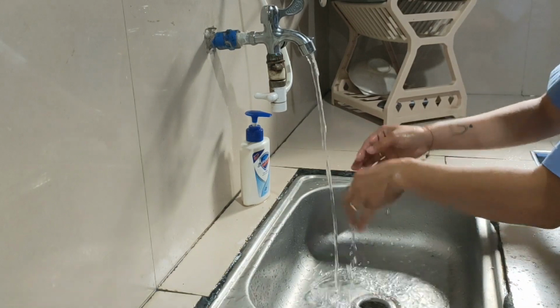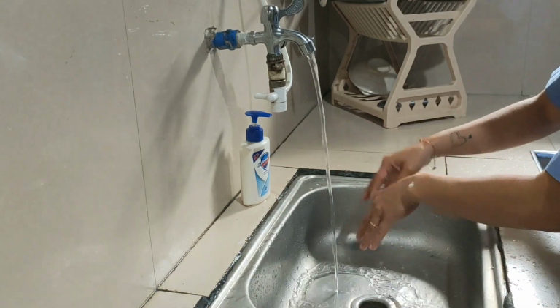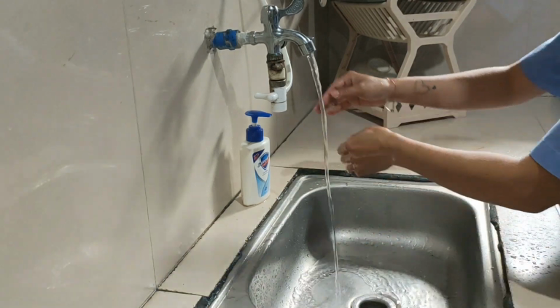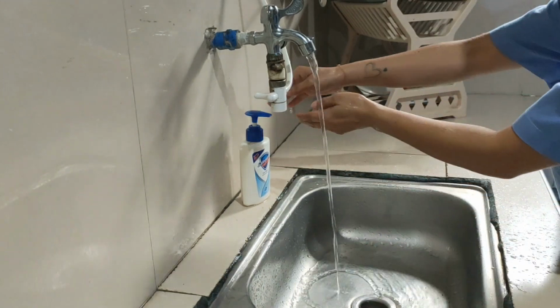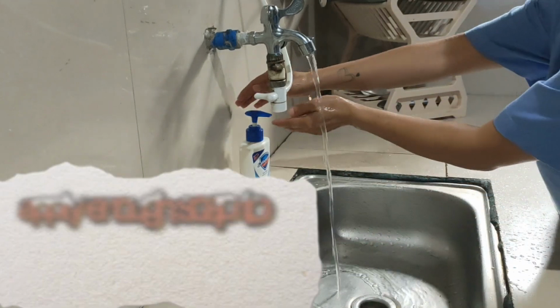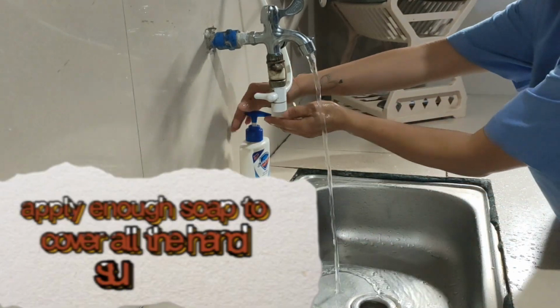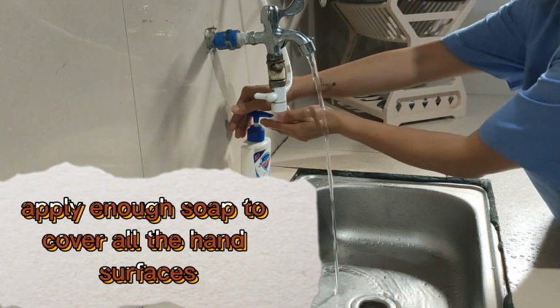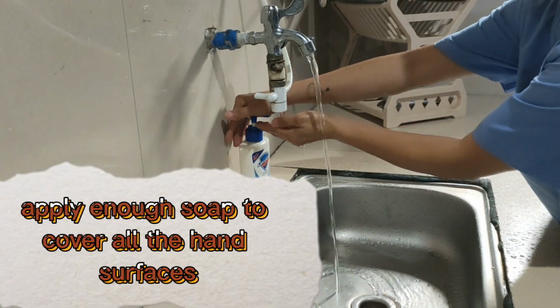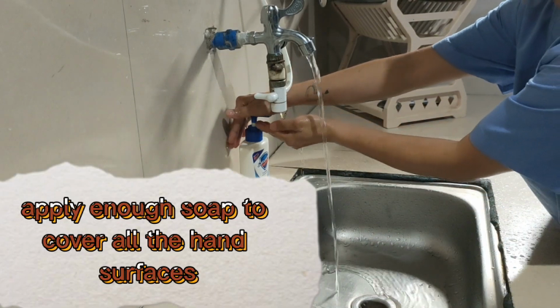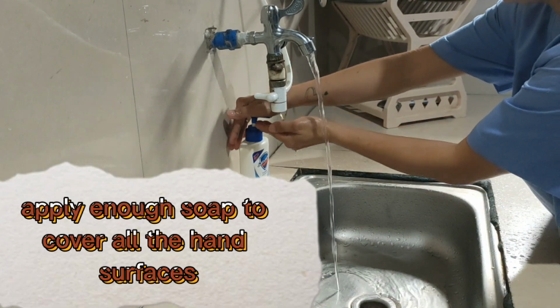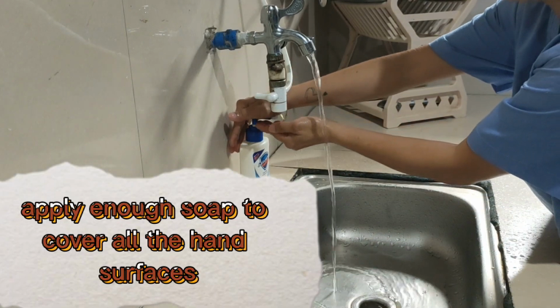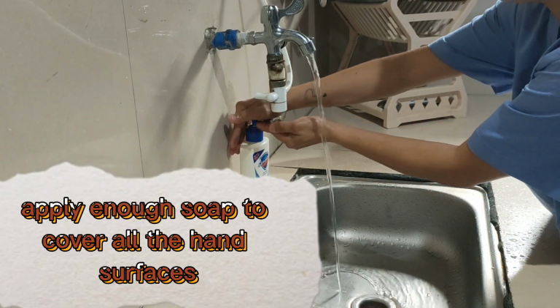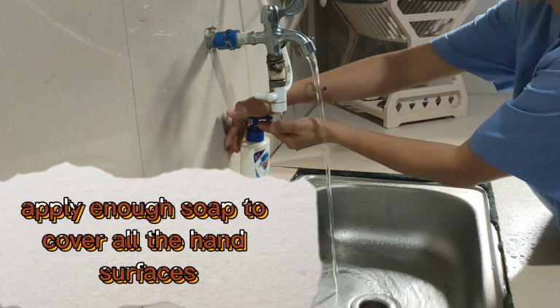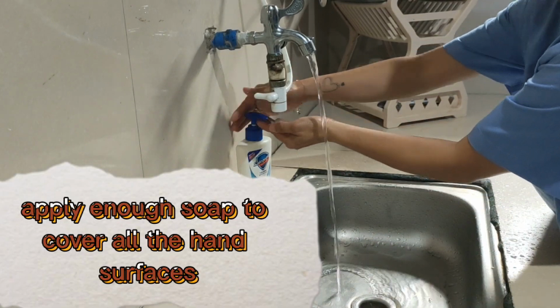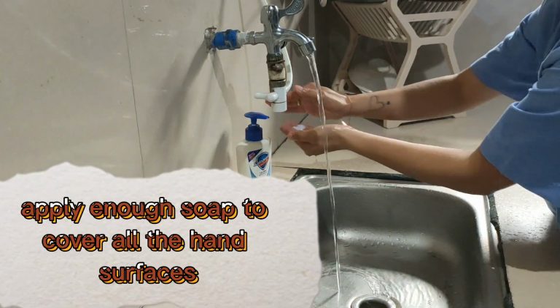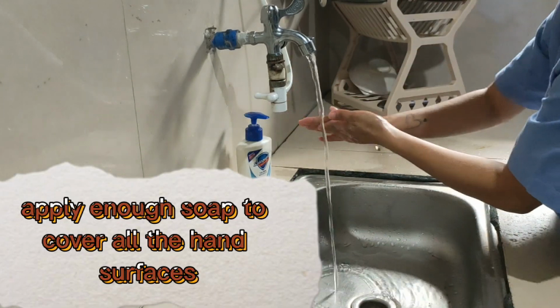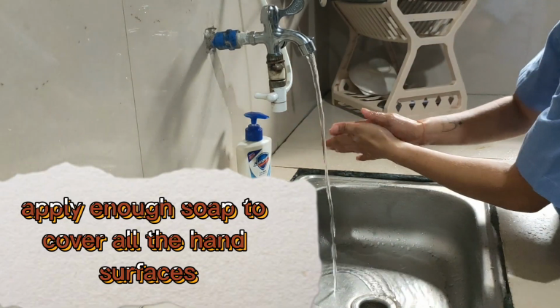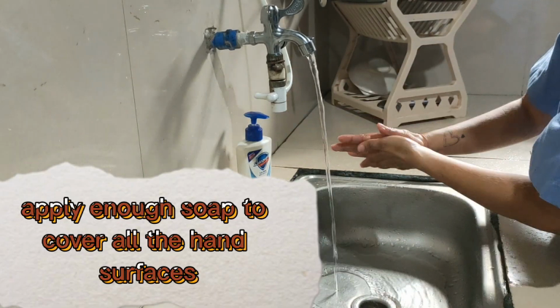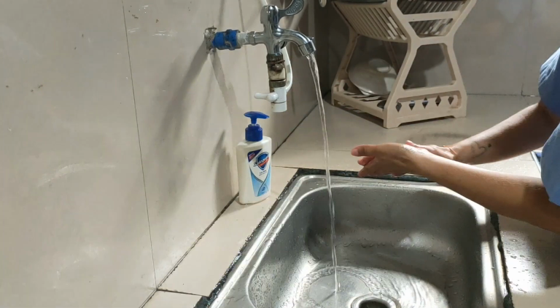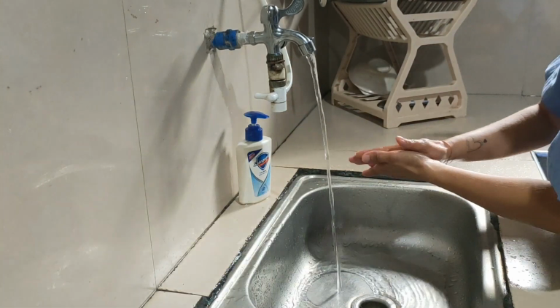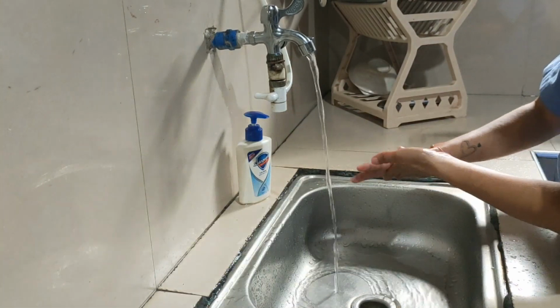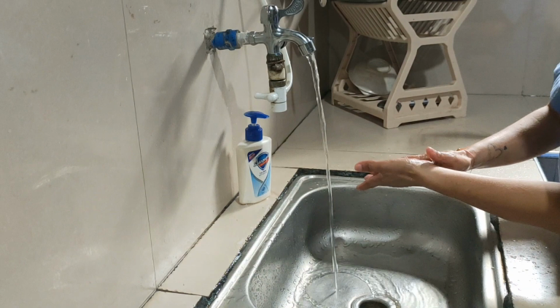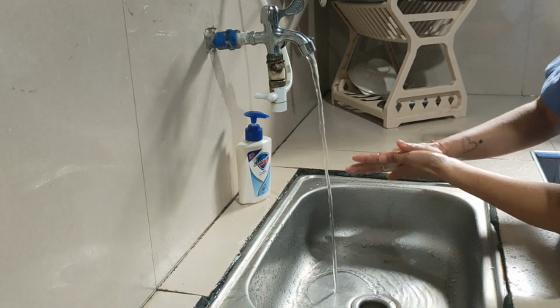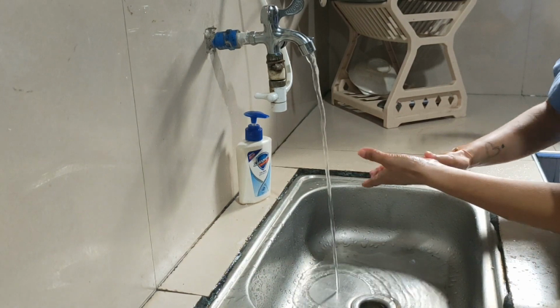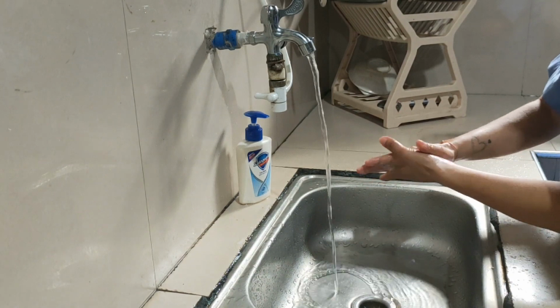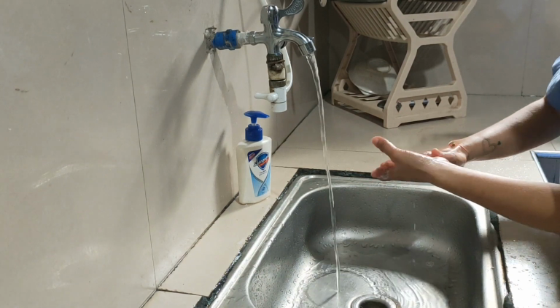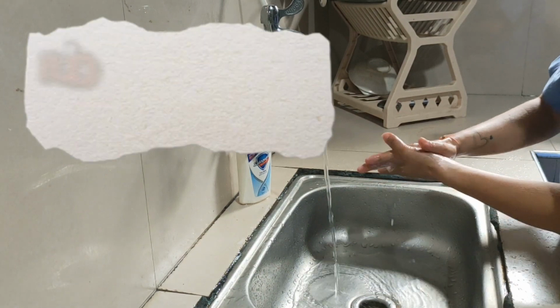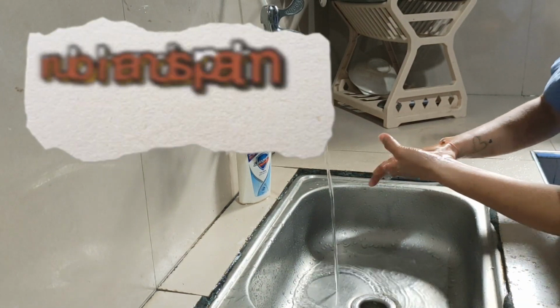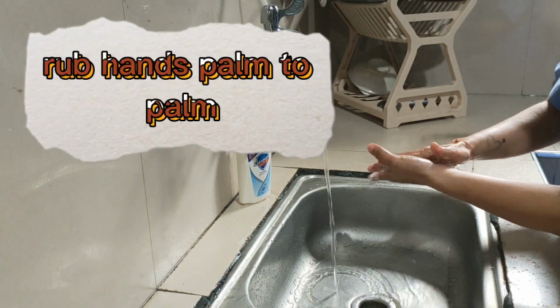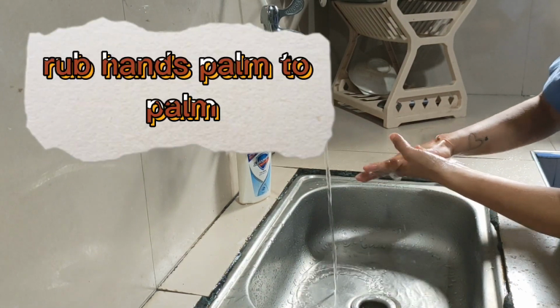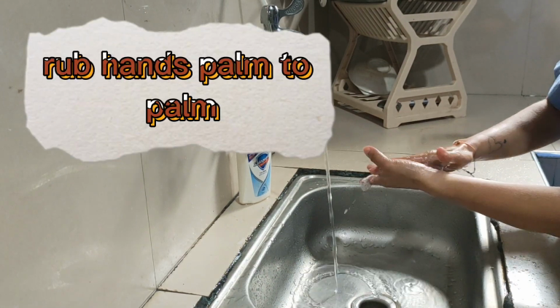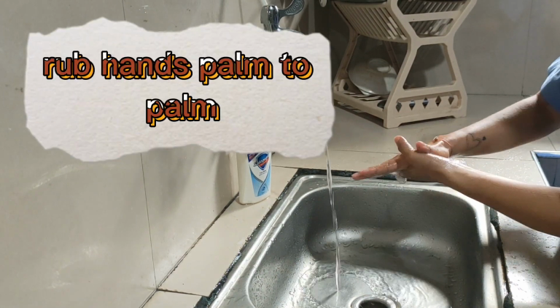Wet hands with water. Apply enough soap to cover all hand surfaces. Rub palm to palm.